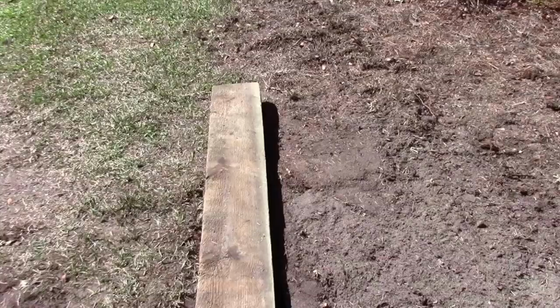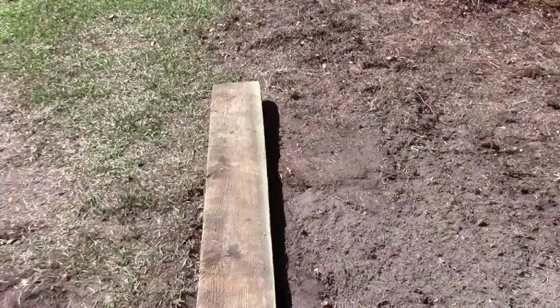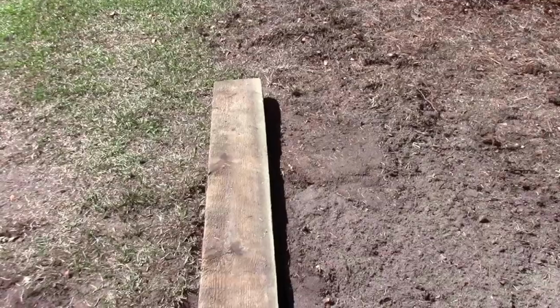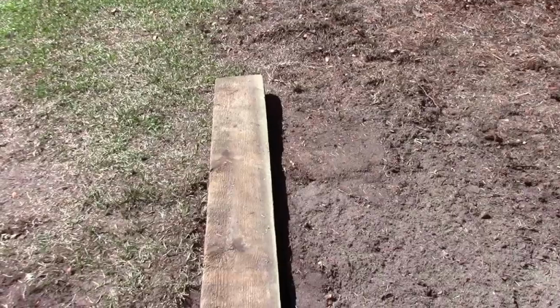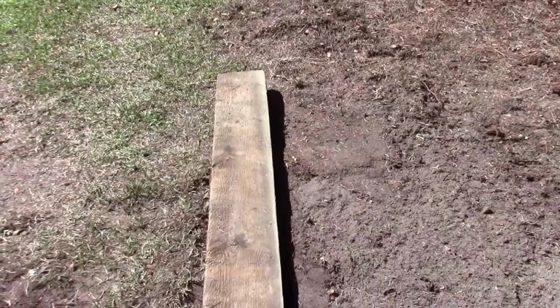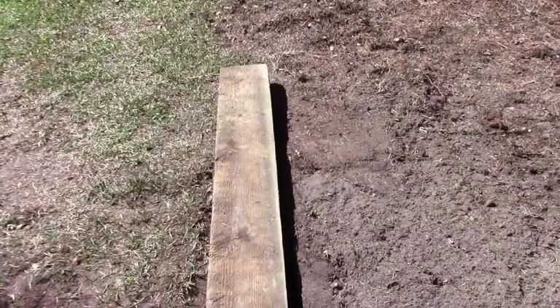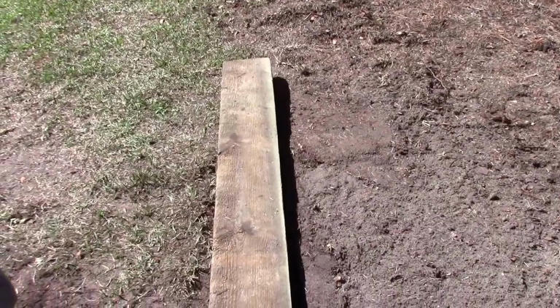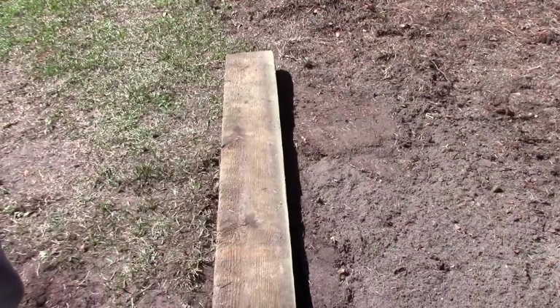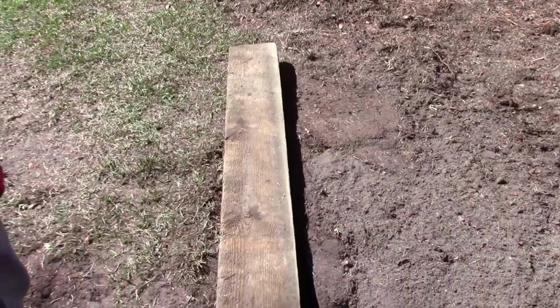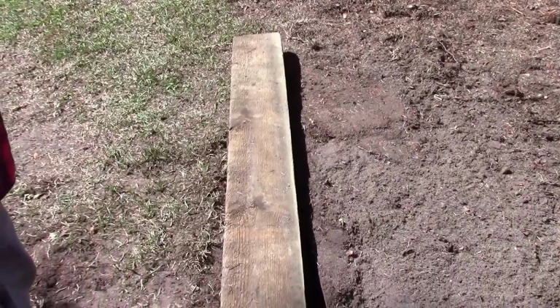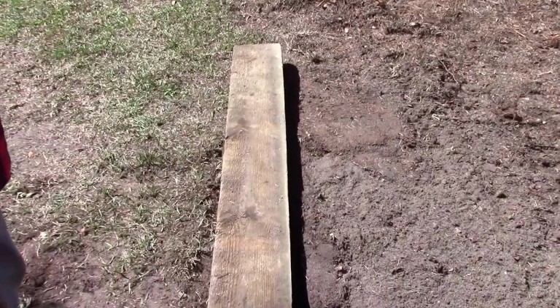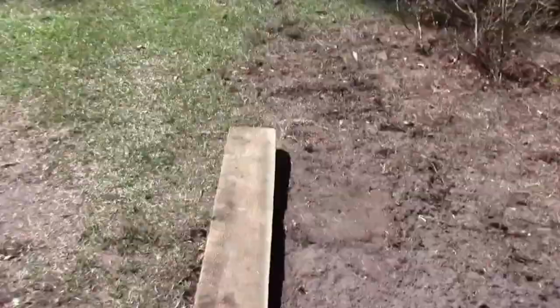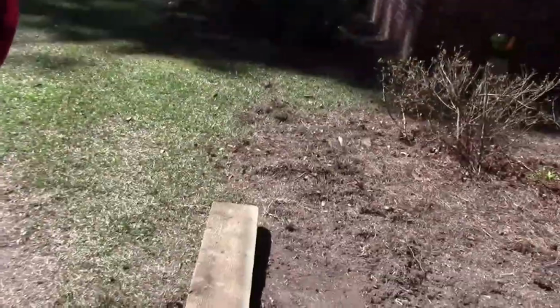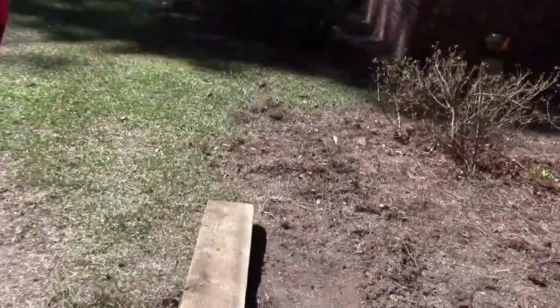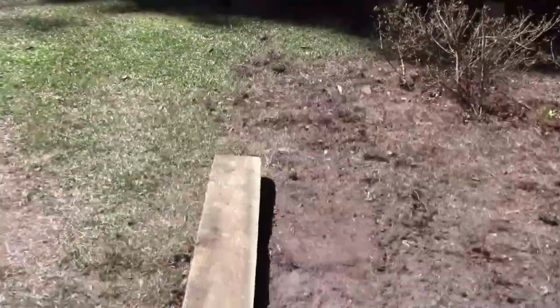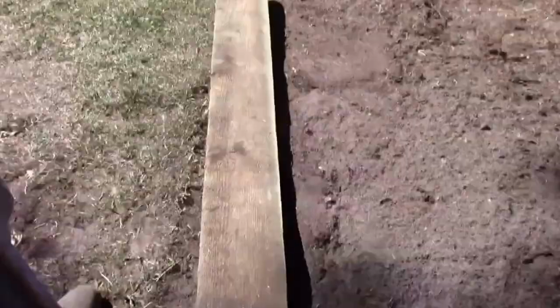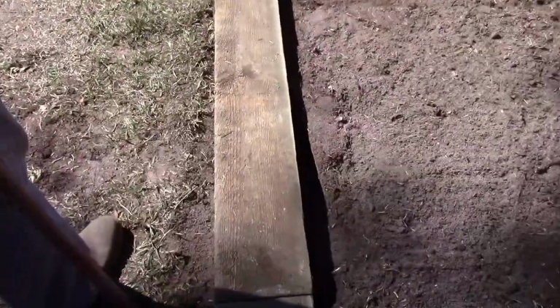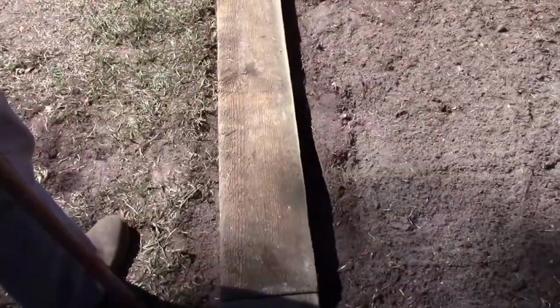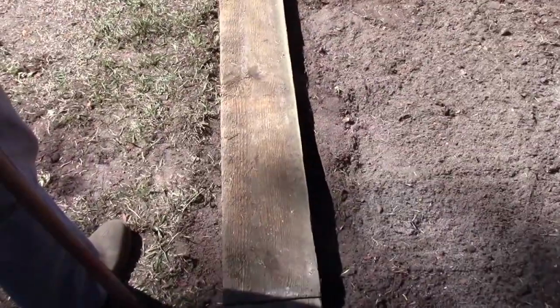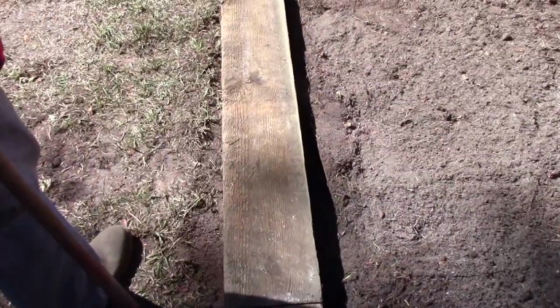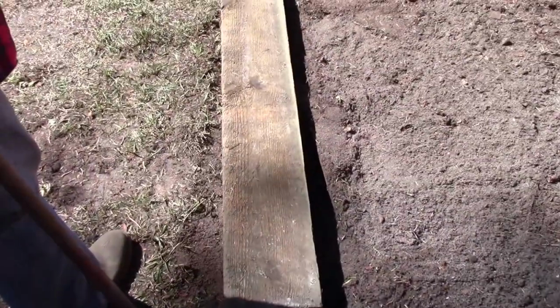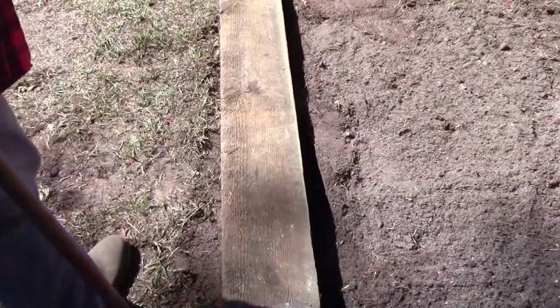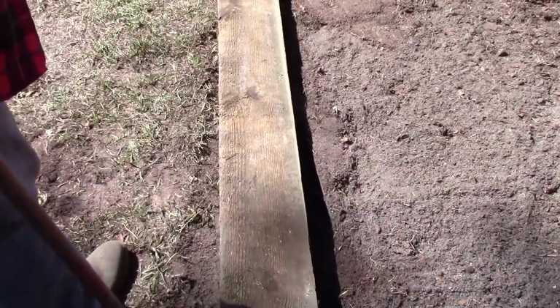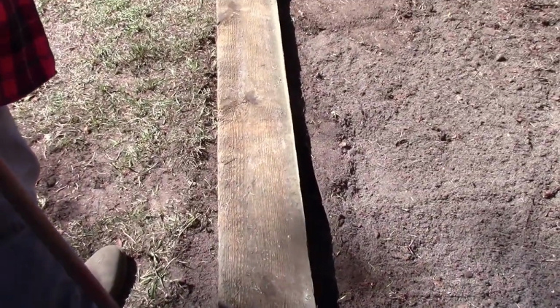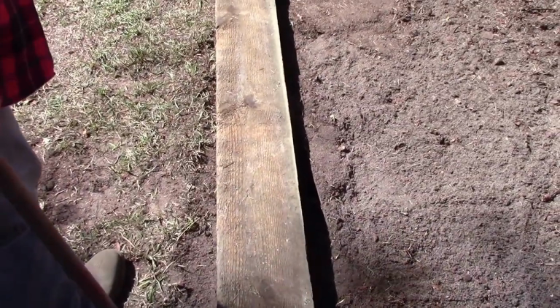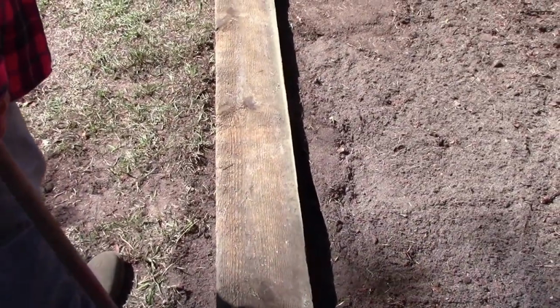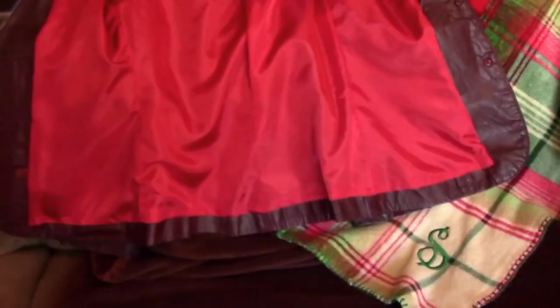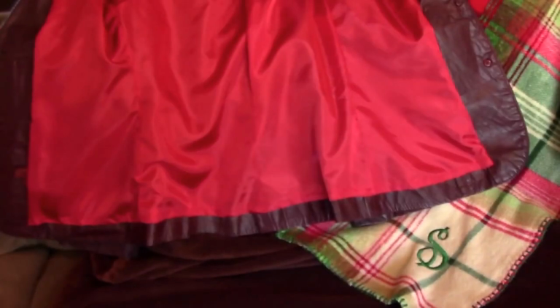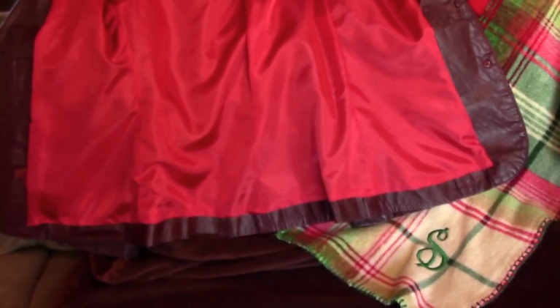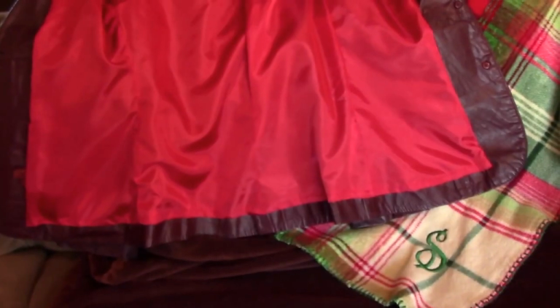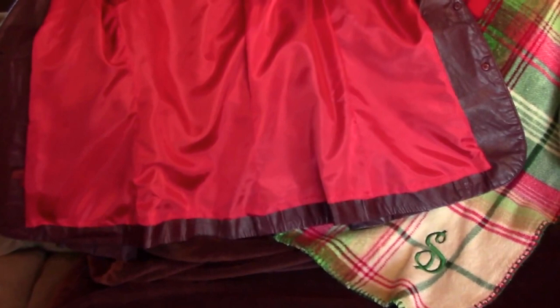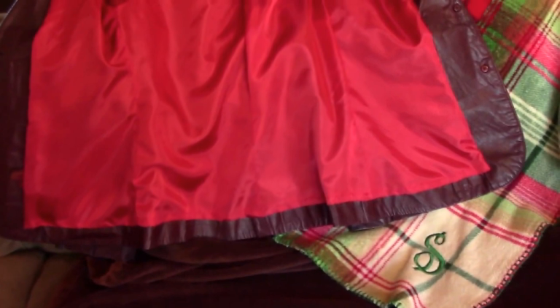Depends on how long they are. They're longer down there. I can cut them to fit. It's done.